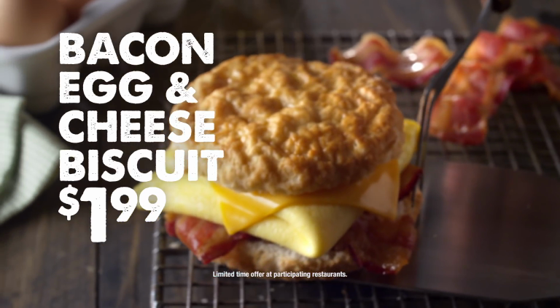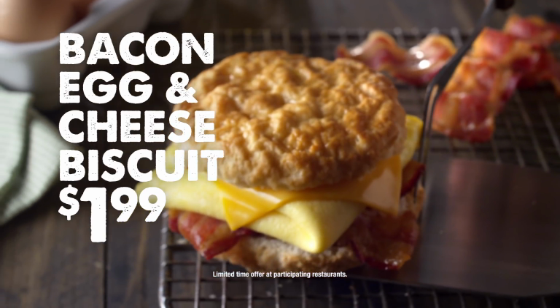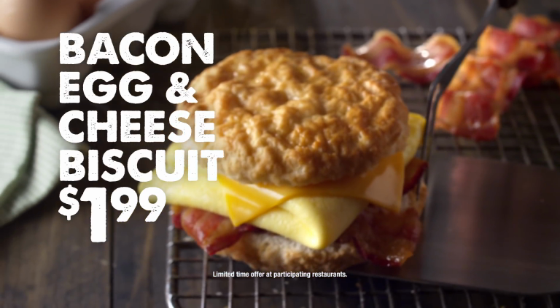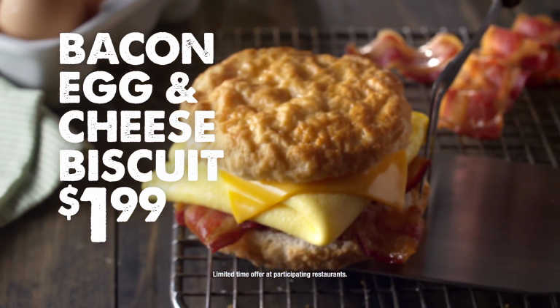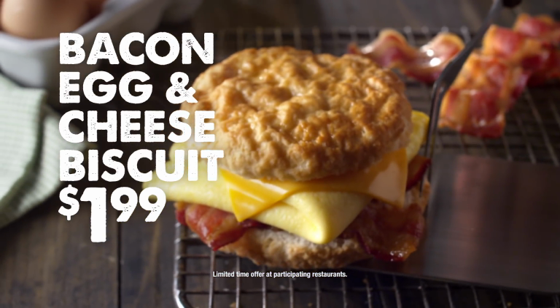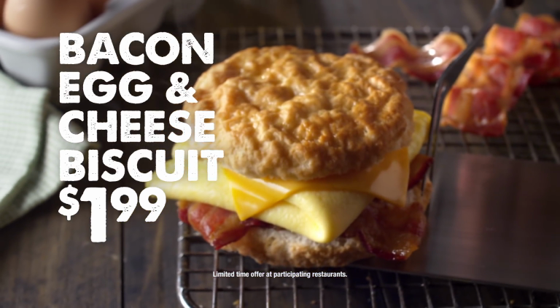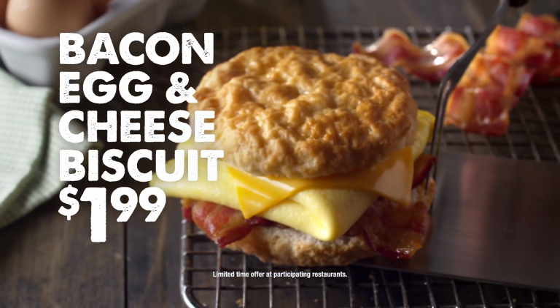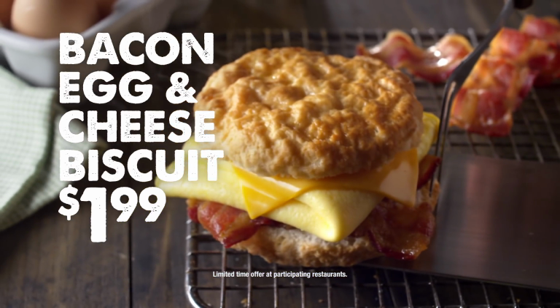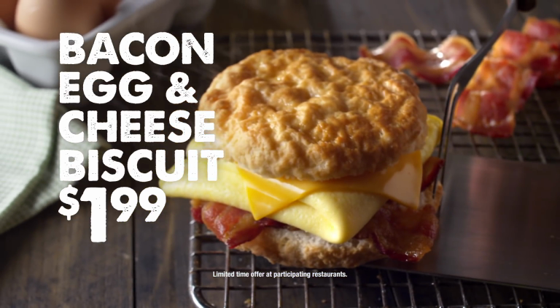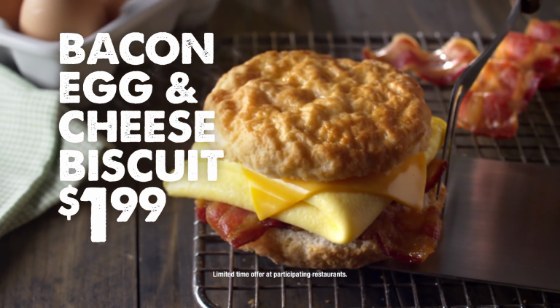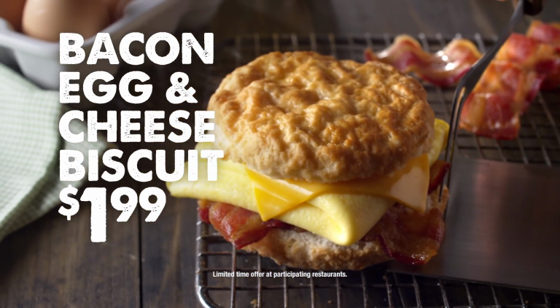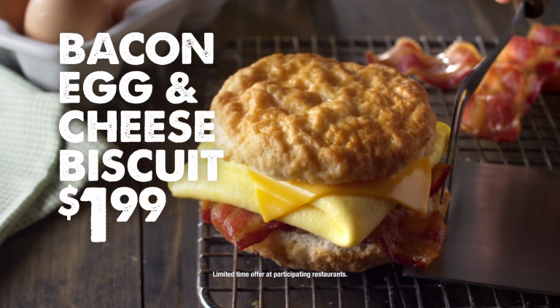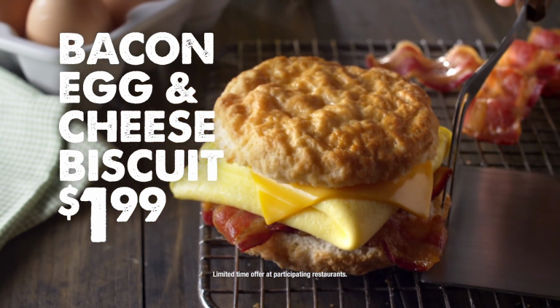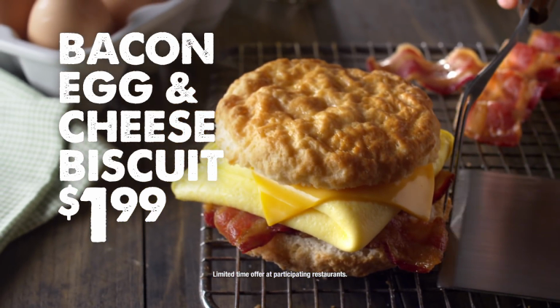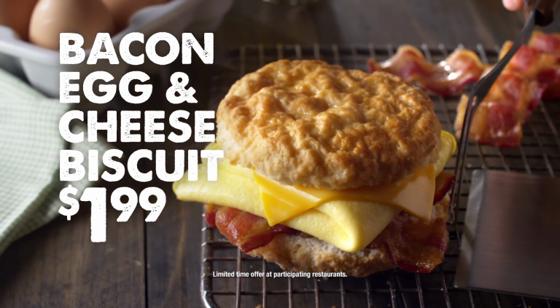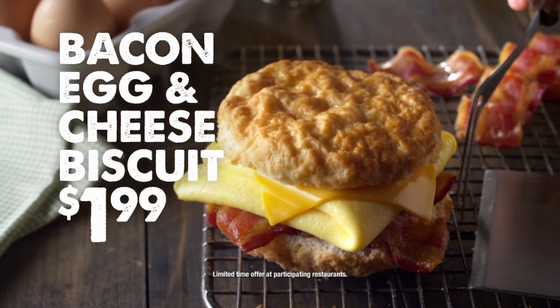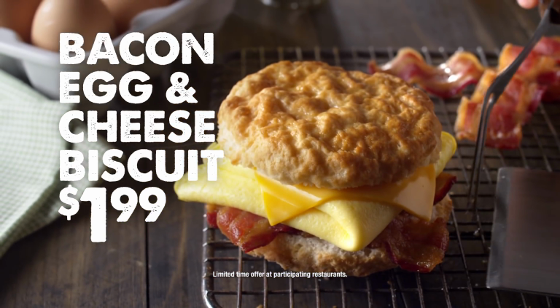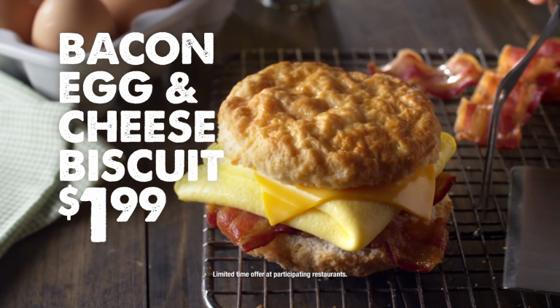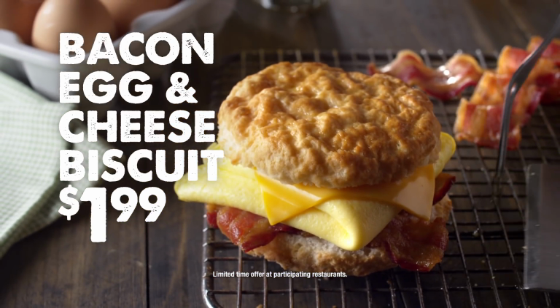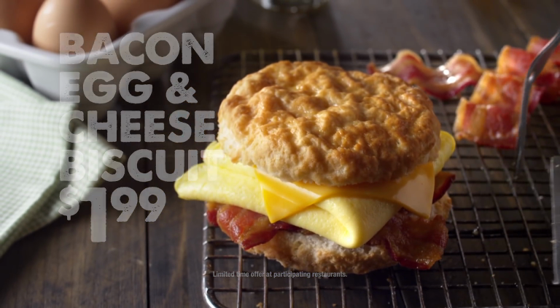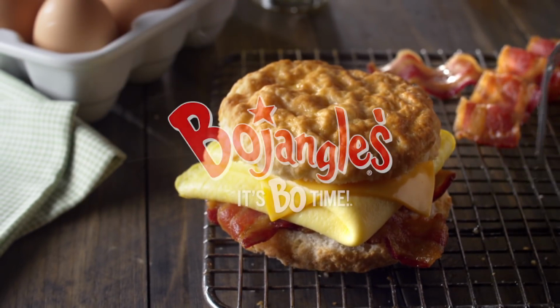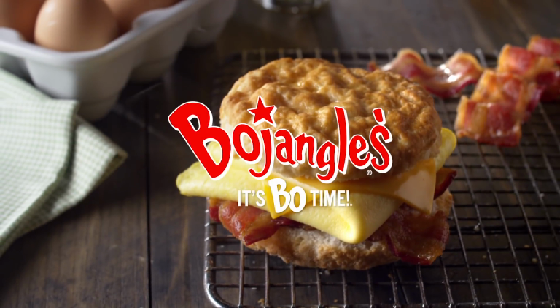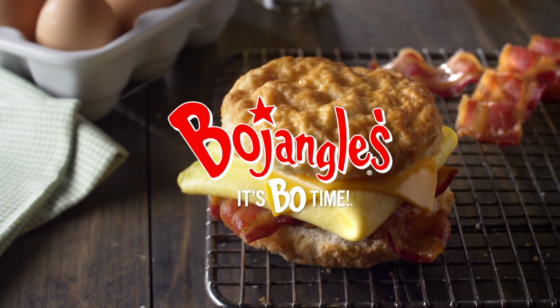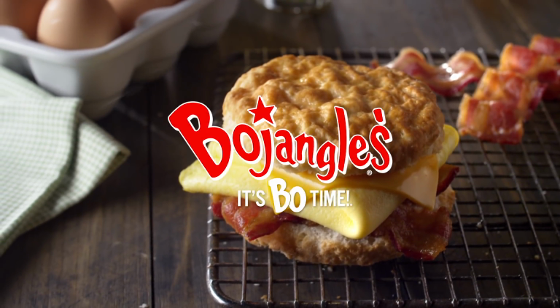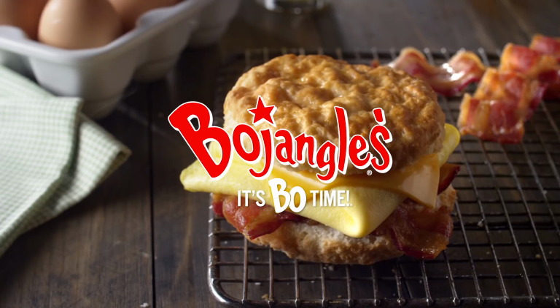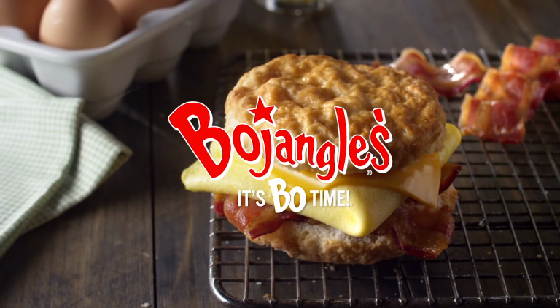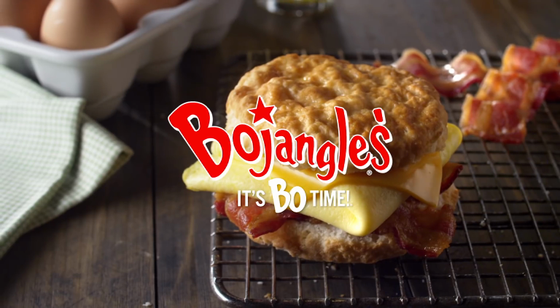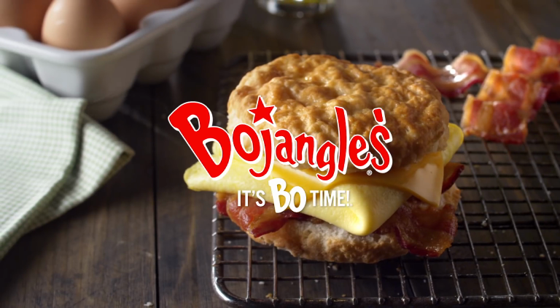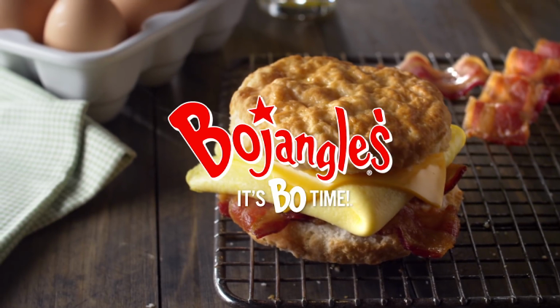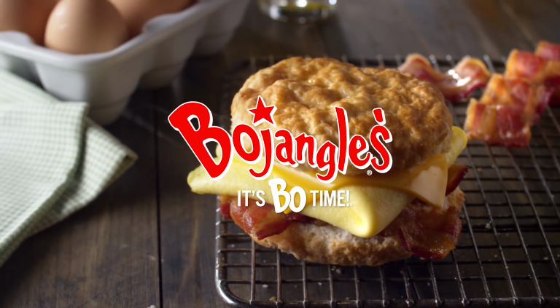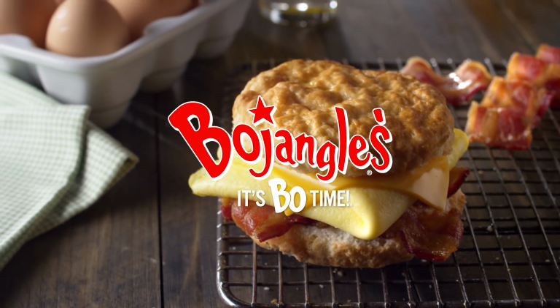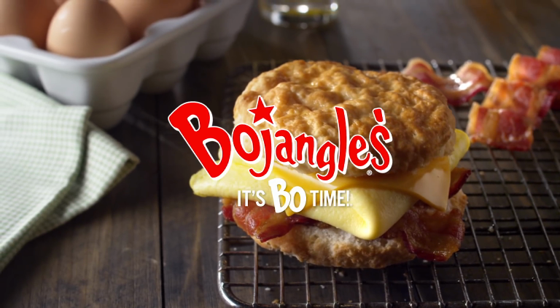For a limited time, get a bacon, egg, and cheese biscuit for just $1.99. Bojangles, it's Bo time.